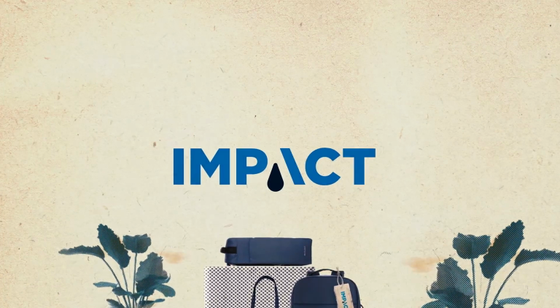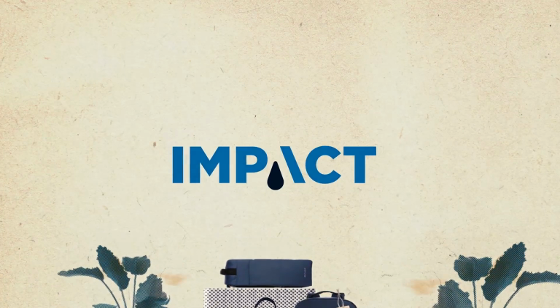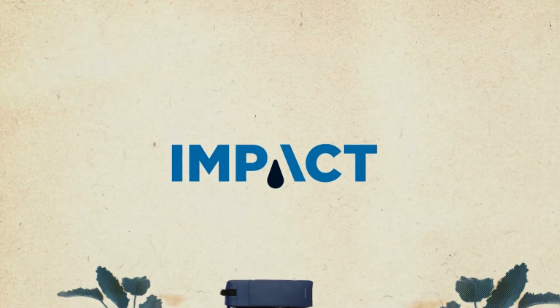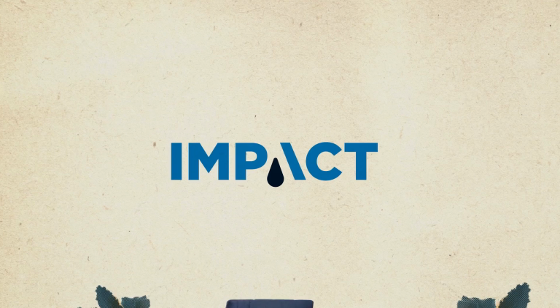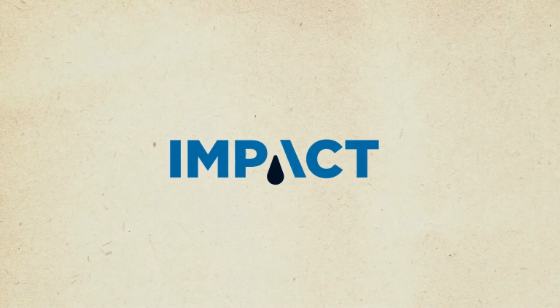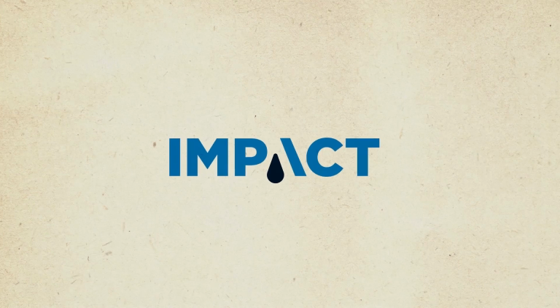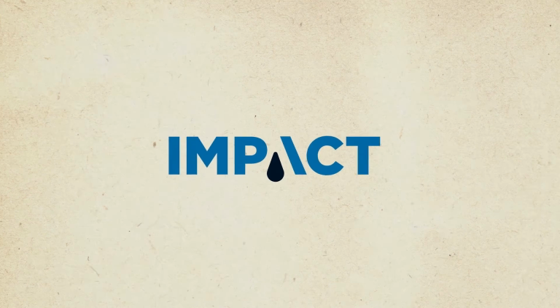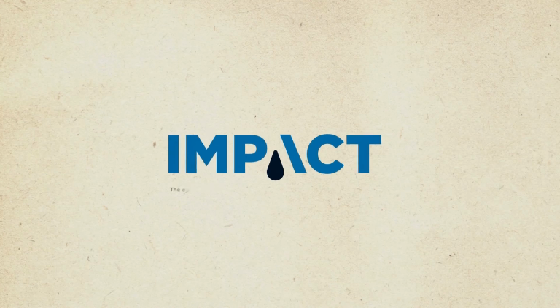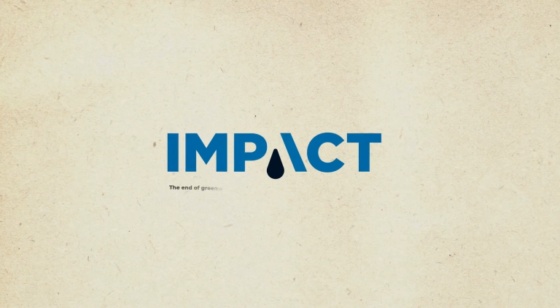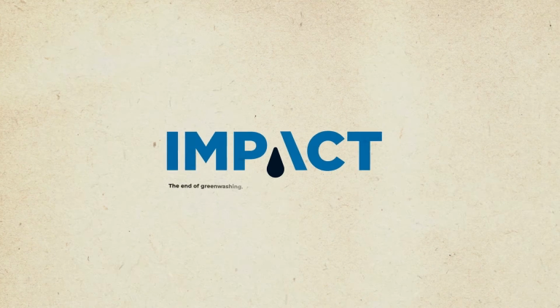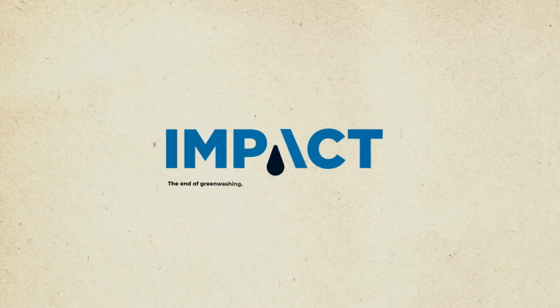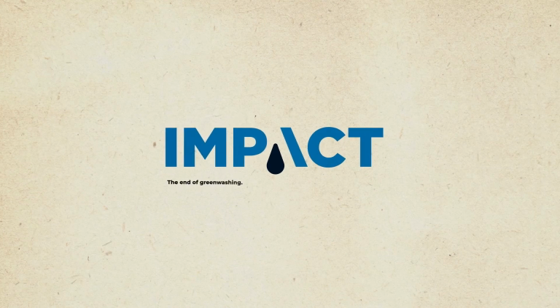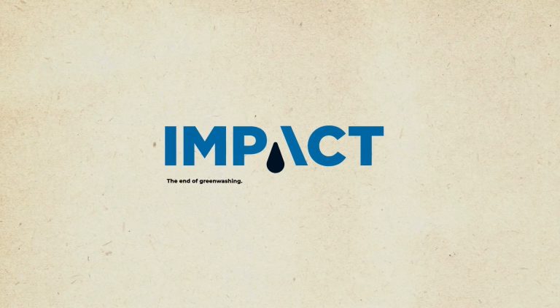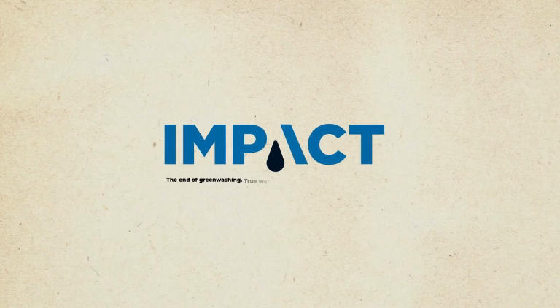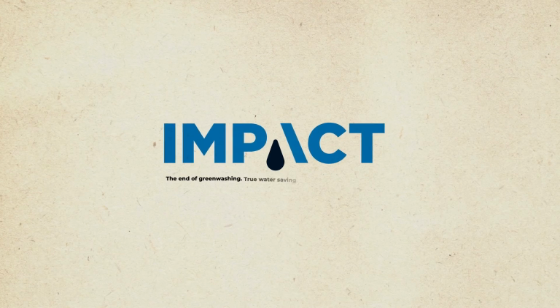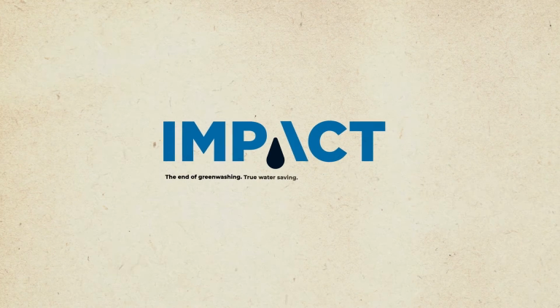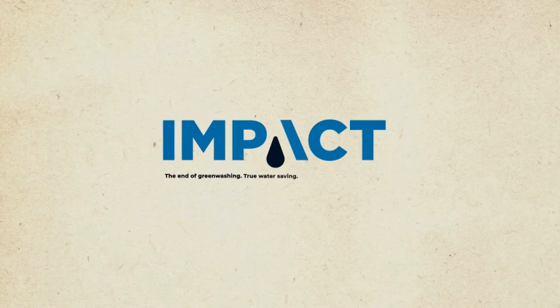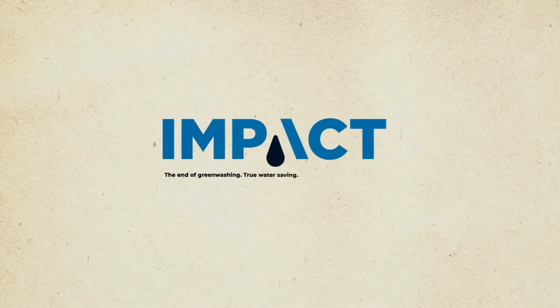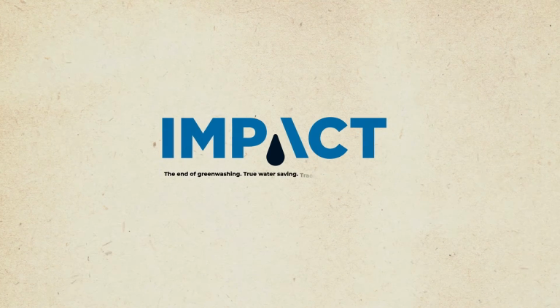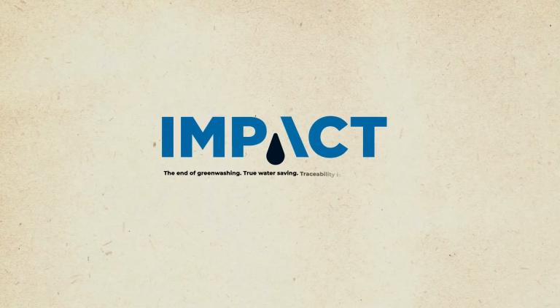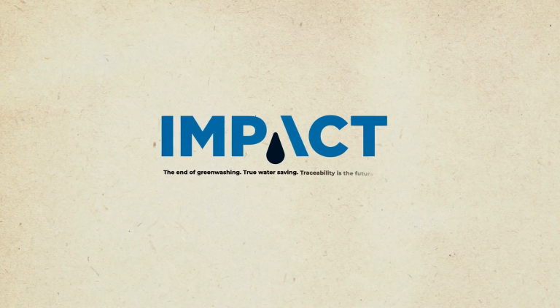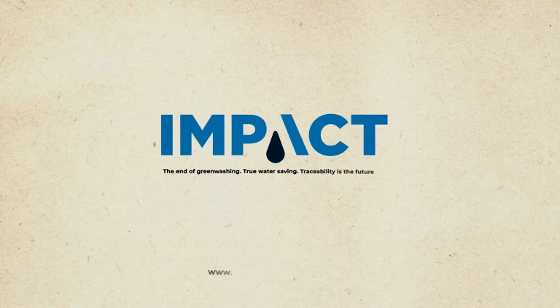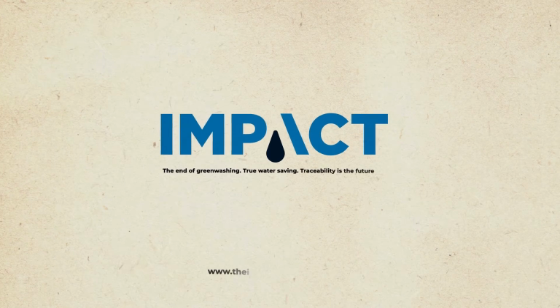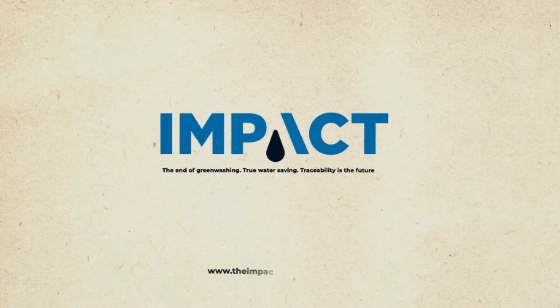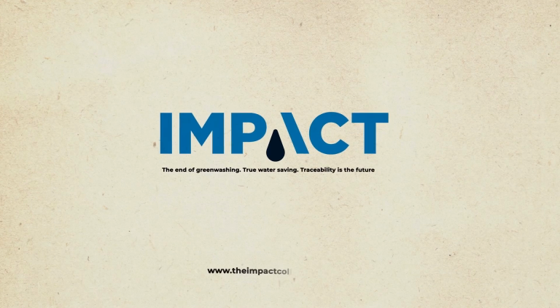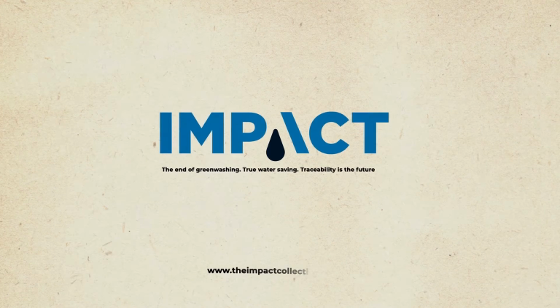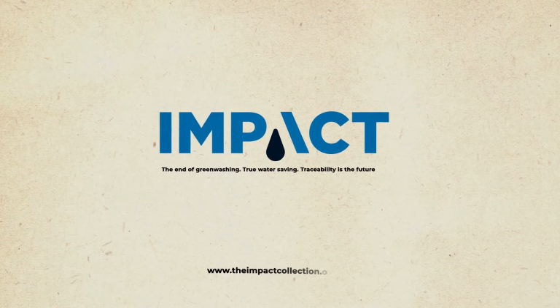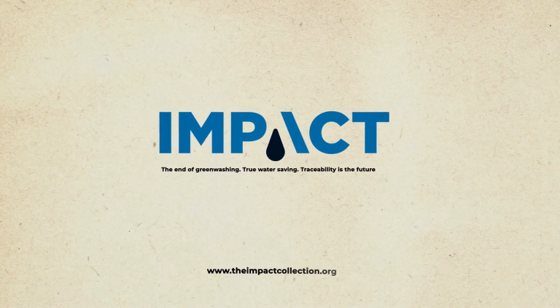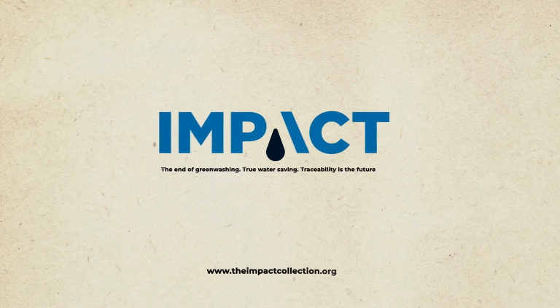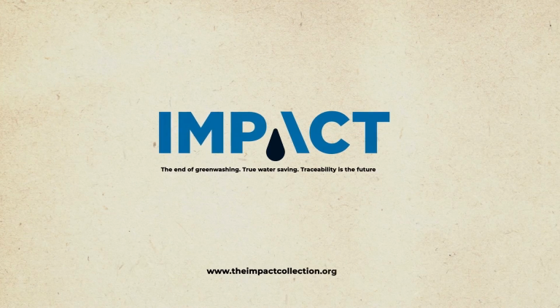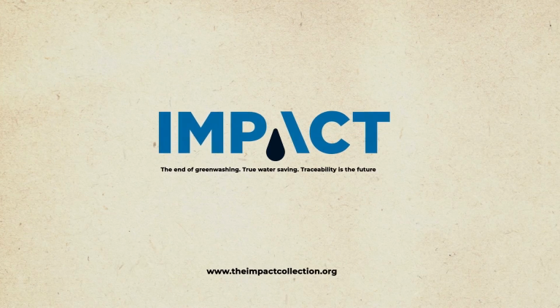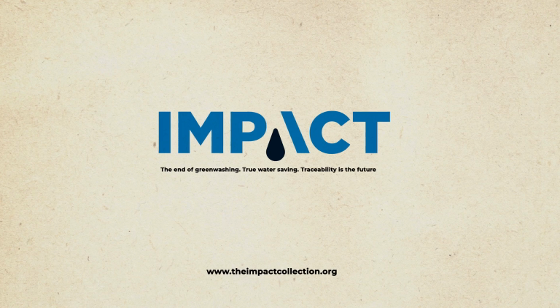TheImpactCollection.org — now available at your promotional distributor.